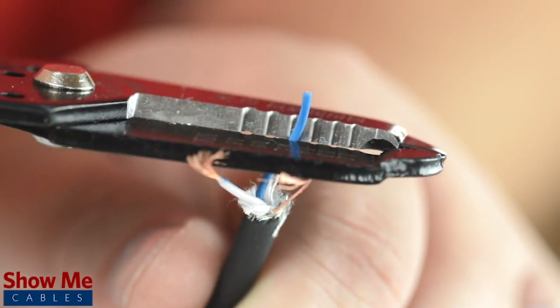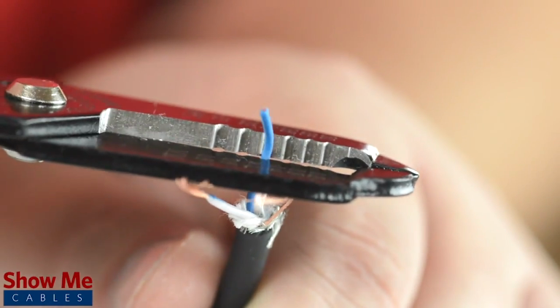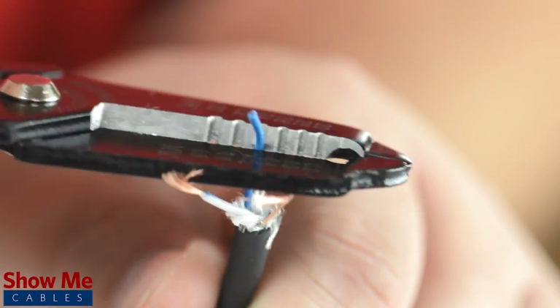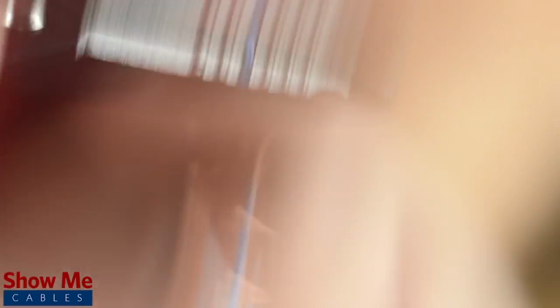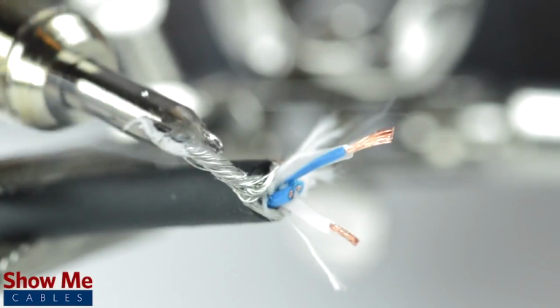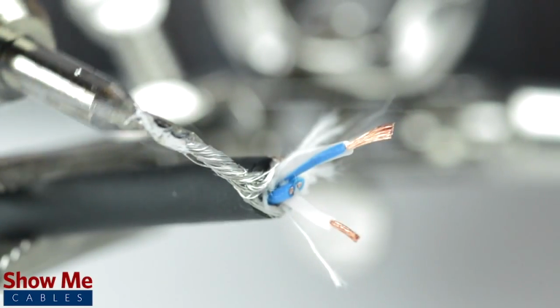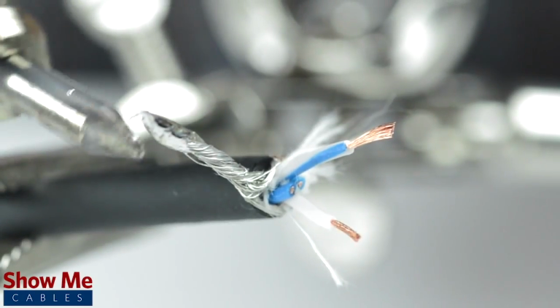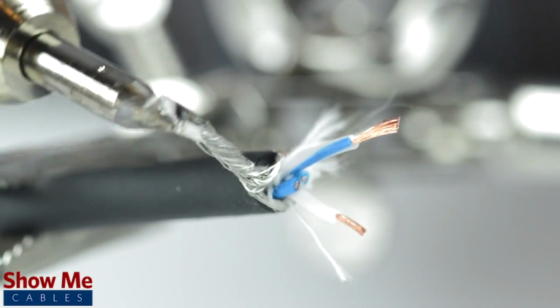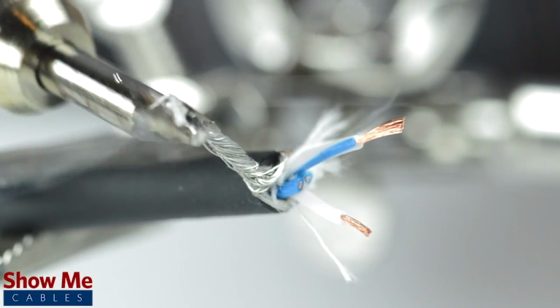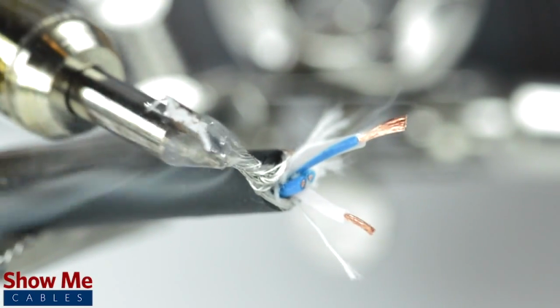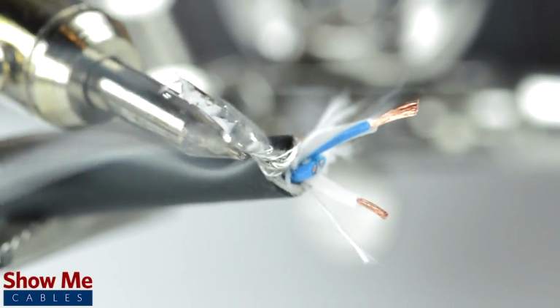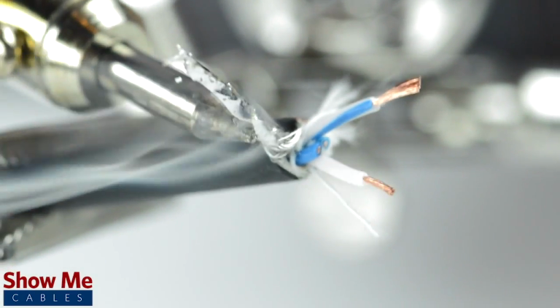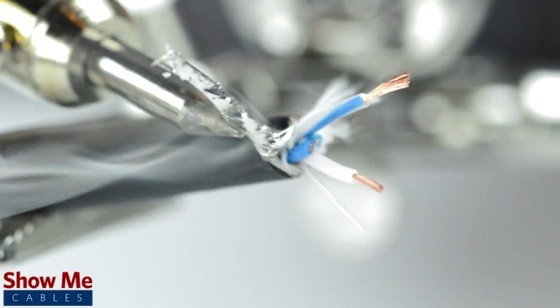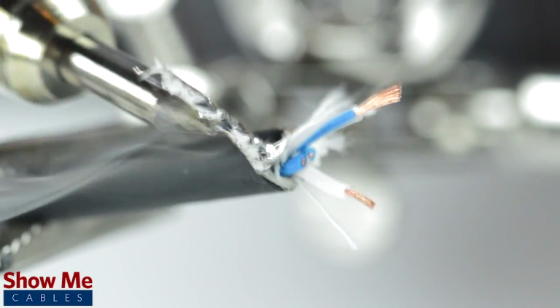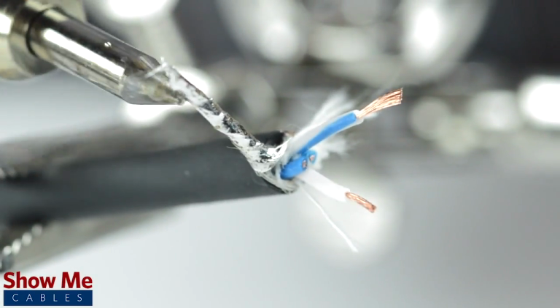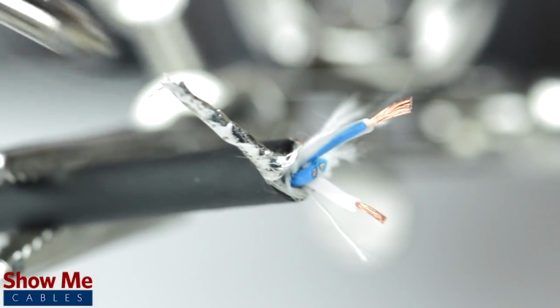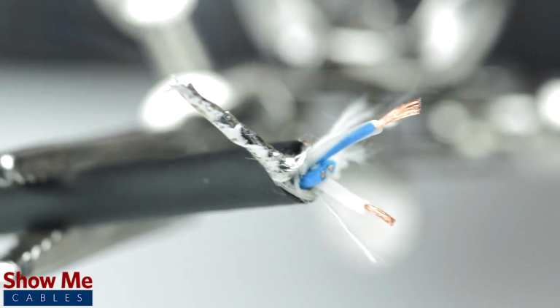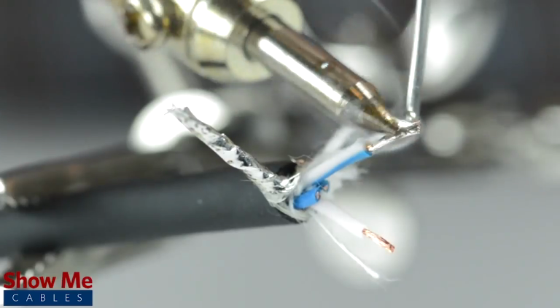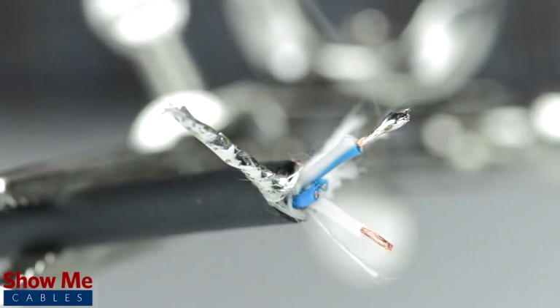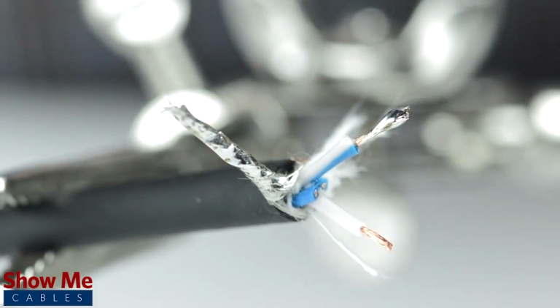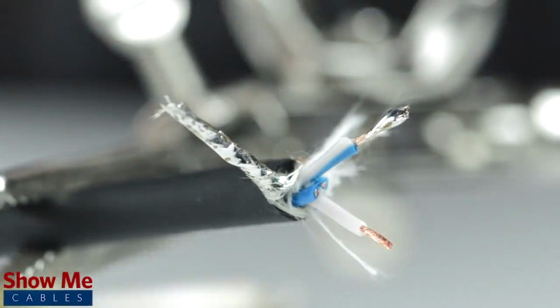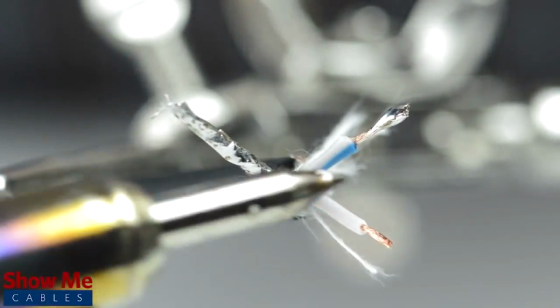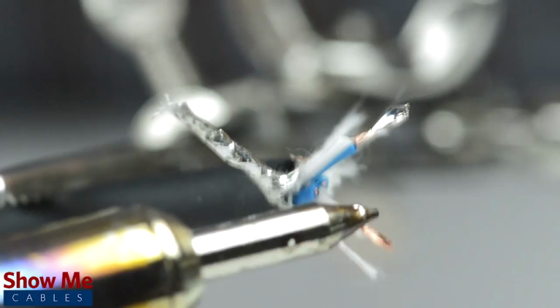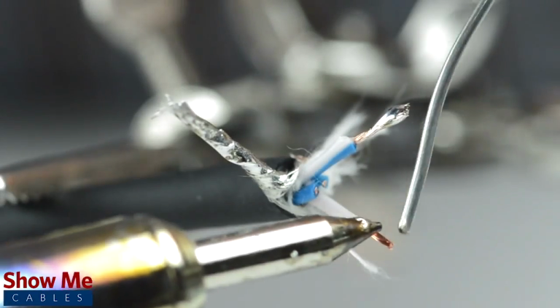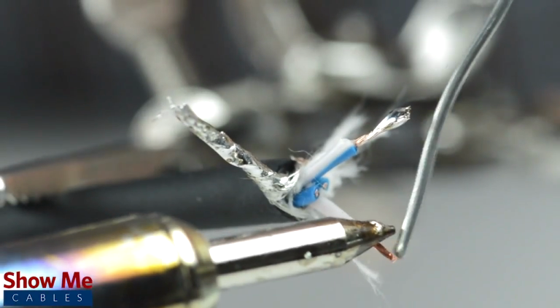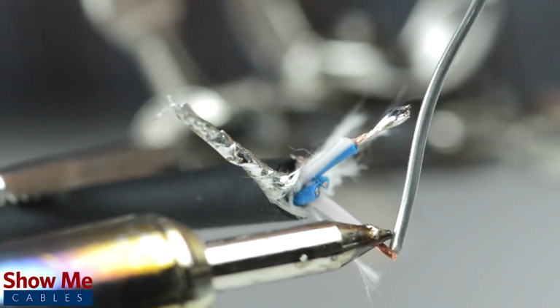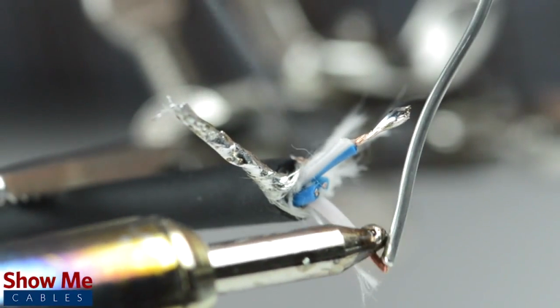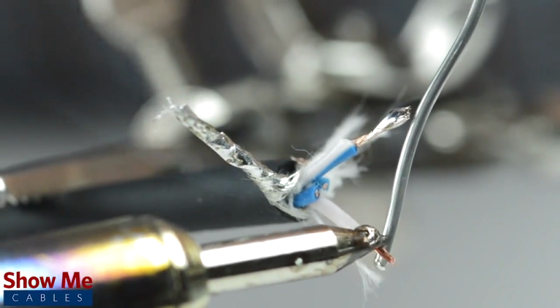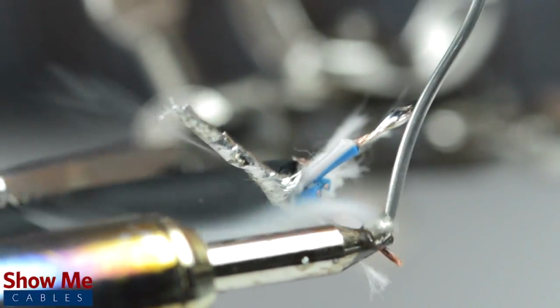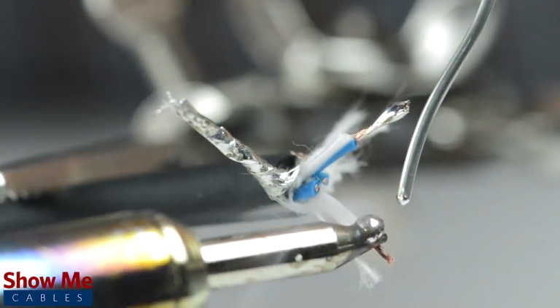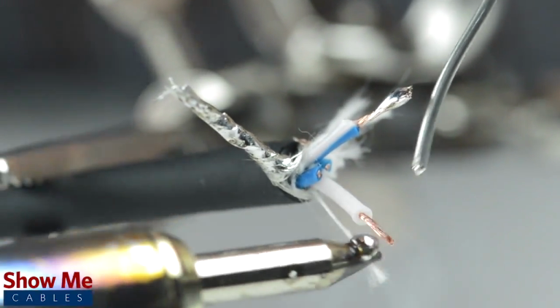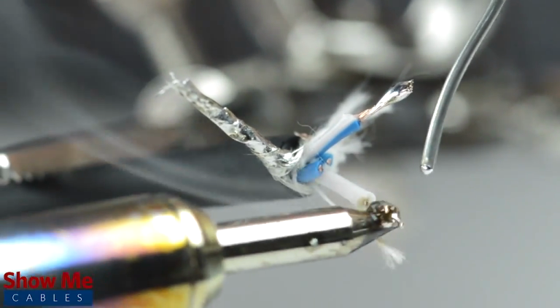Tin the conductors and shield by adding solder to the ends of each wire. Tinning helps make a more lasting and professional bond.